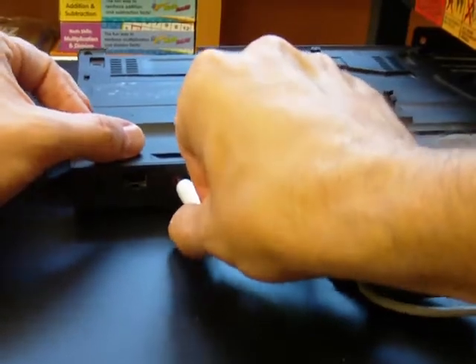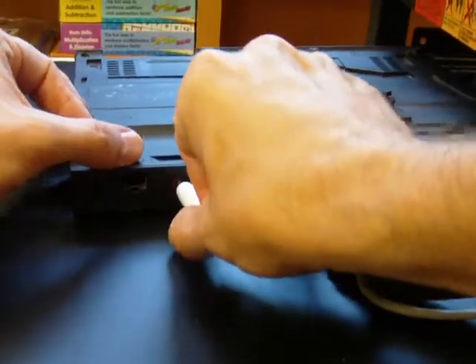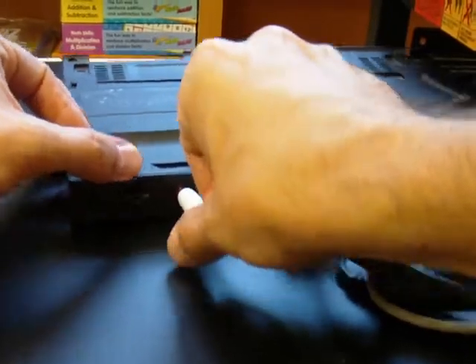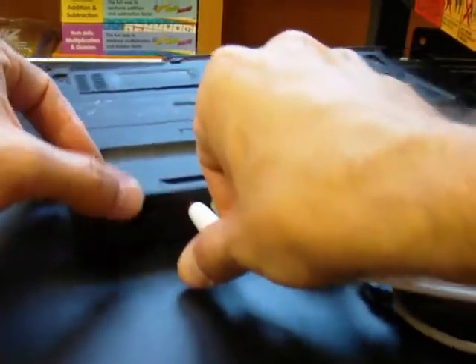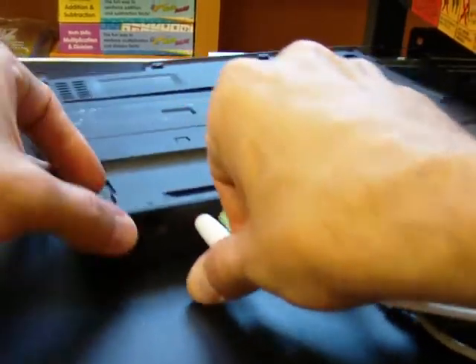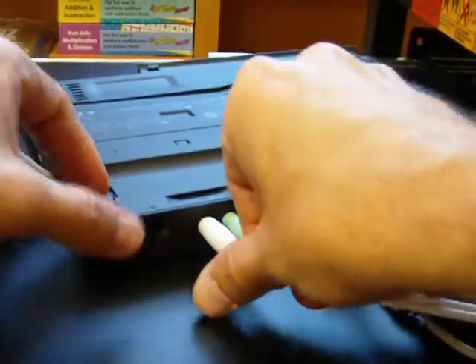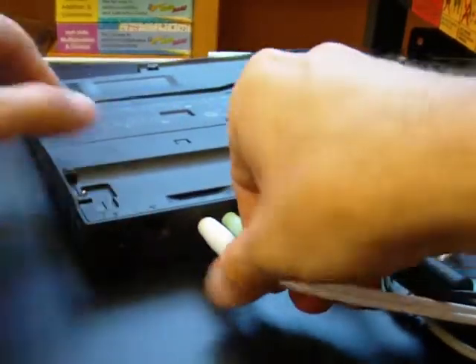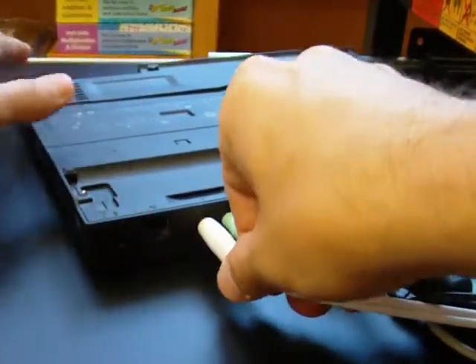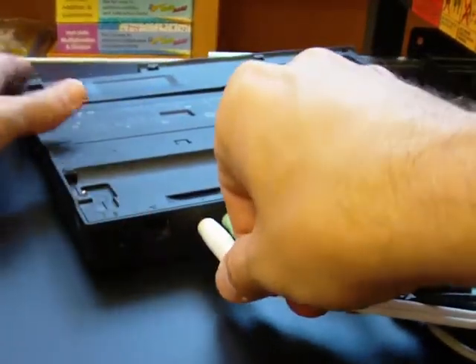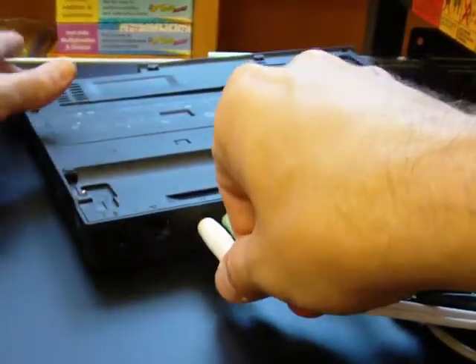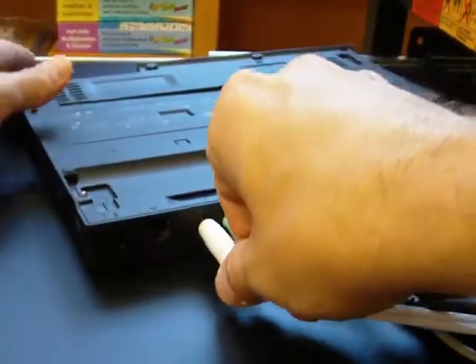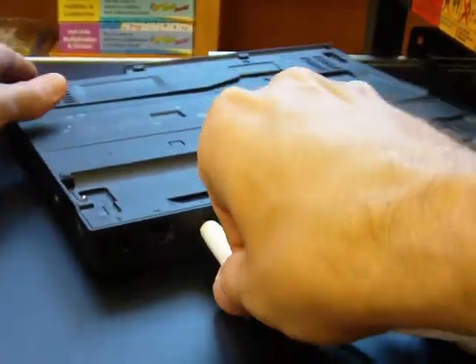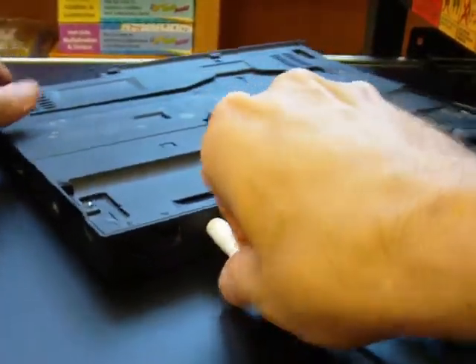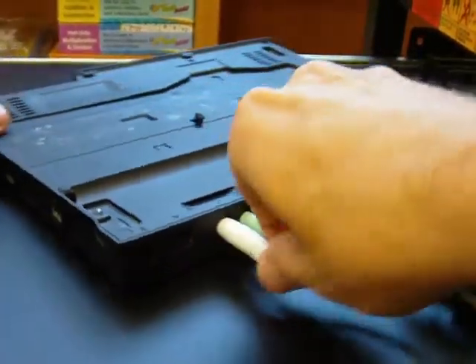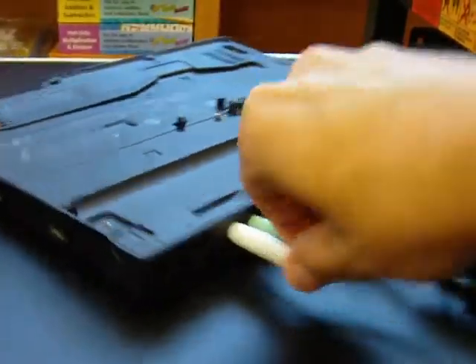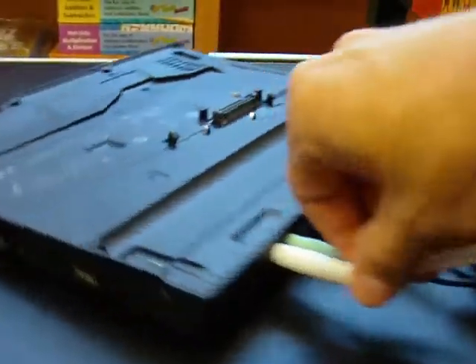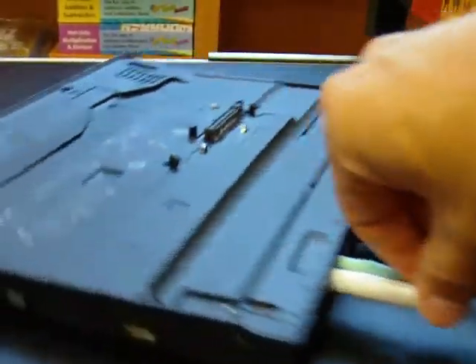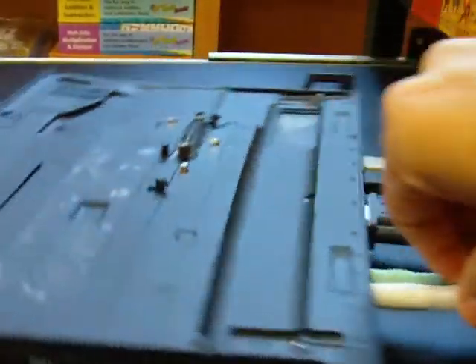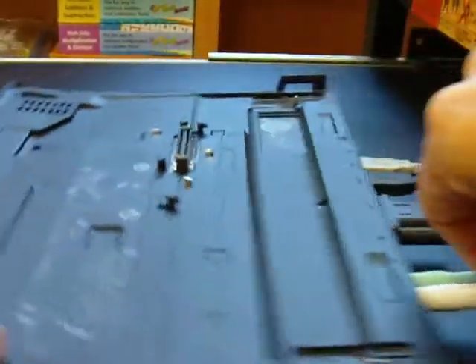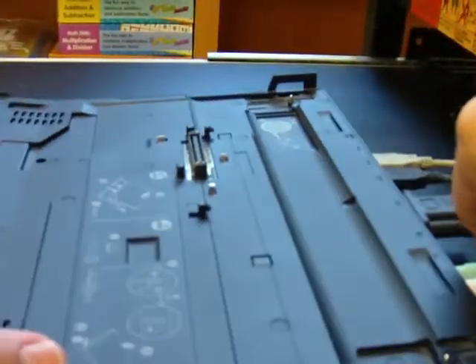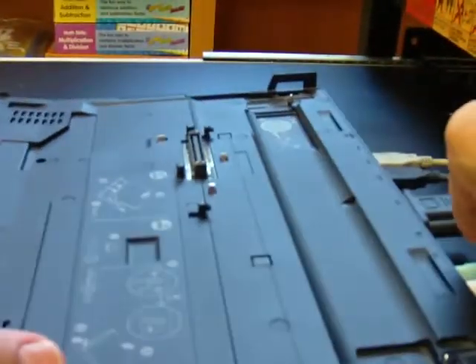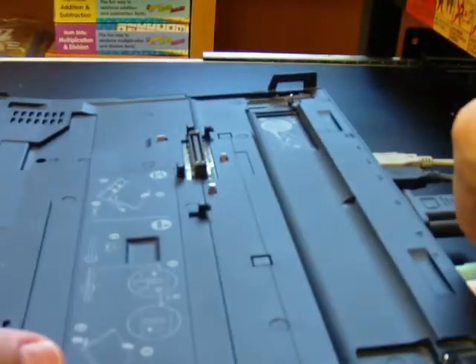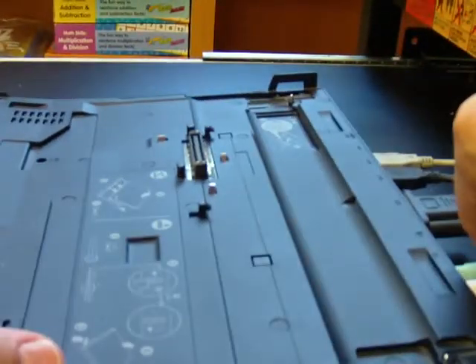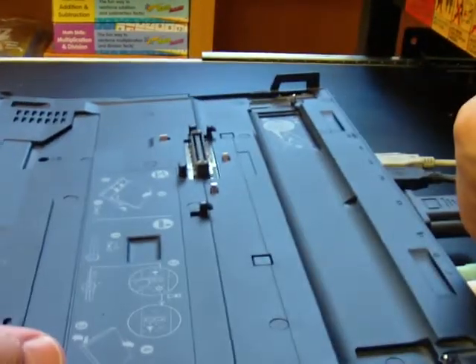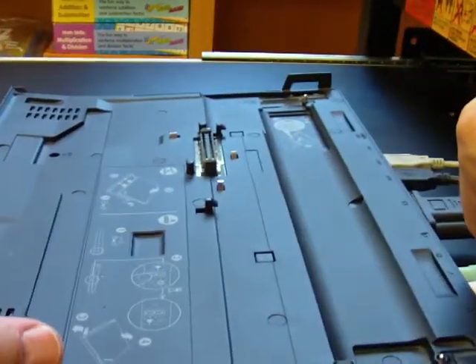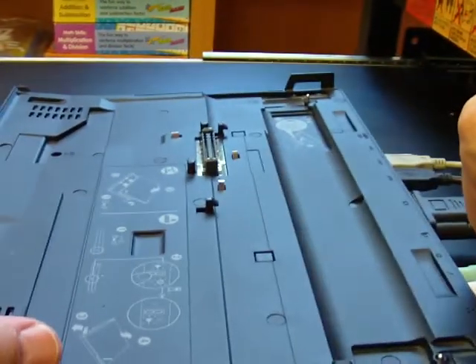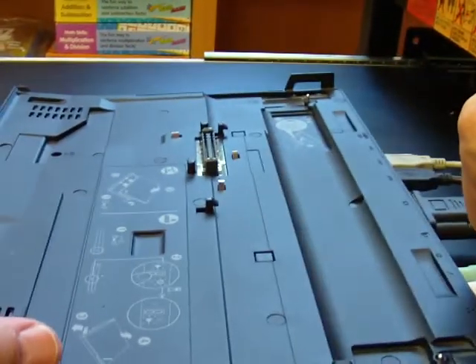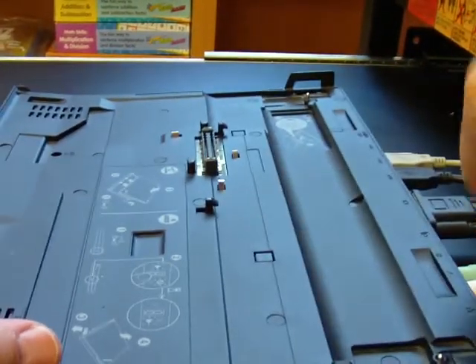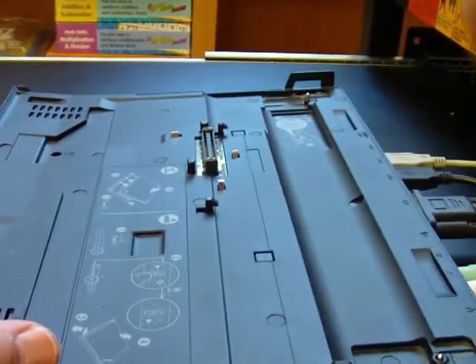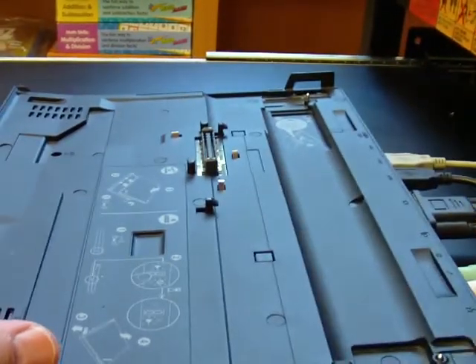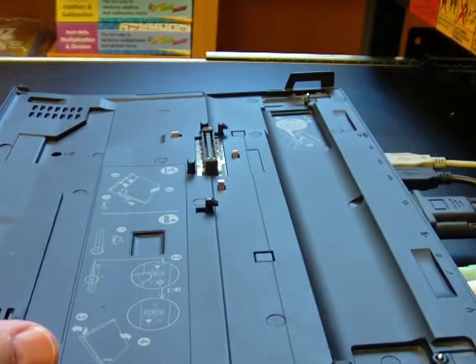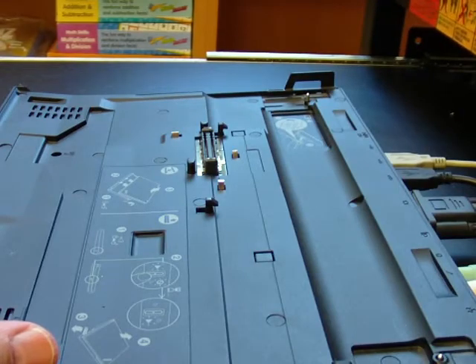And then we're just going to twist it around, so that way it will fit nice and neat on your cart shelf.